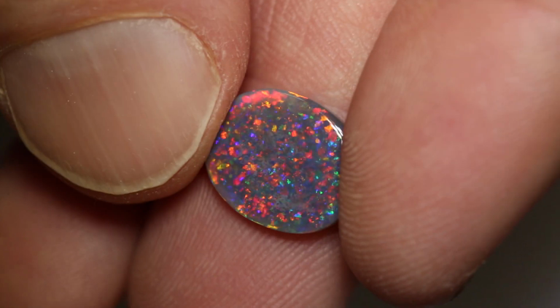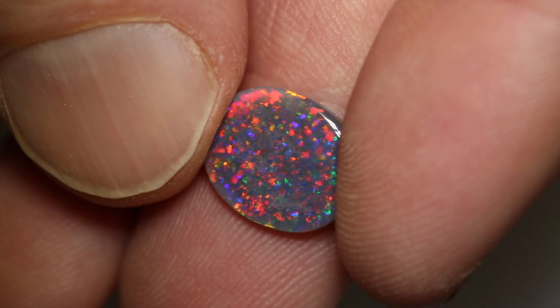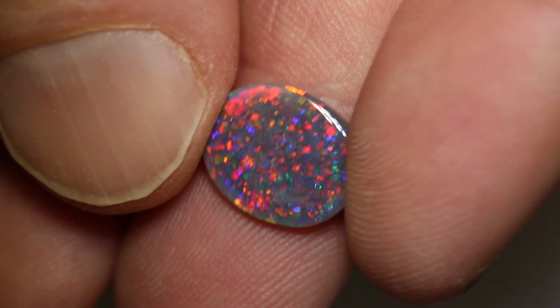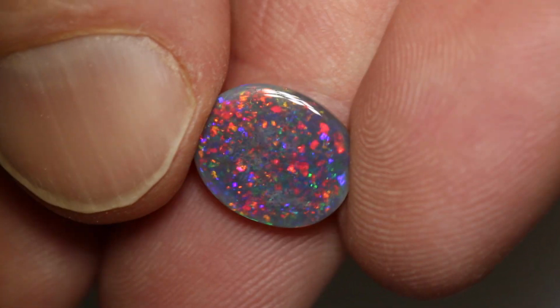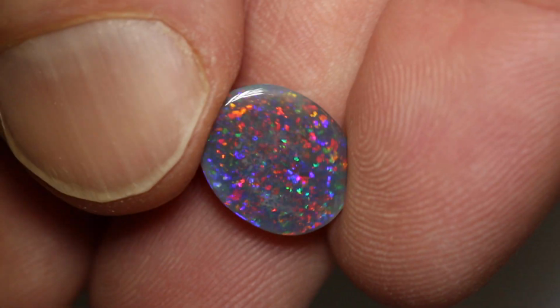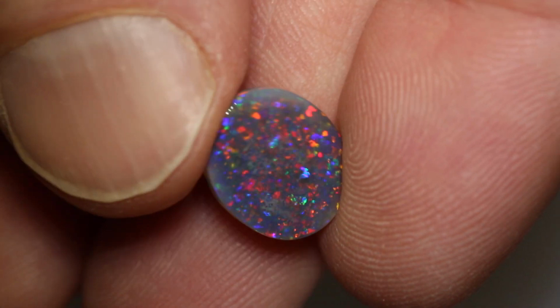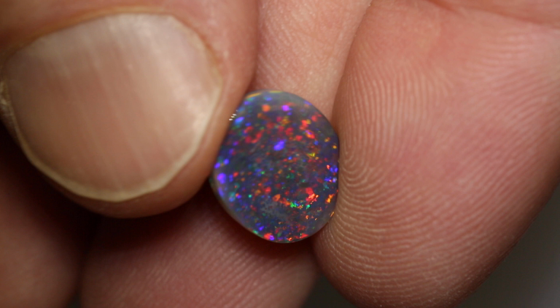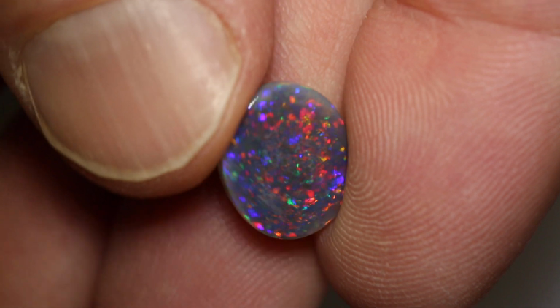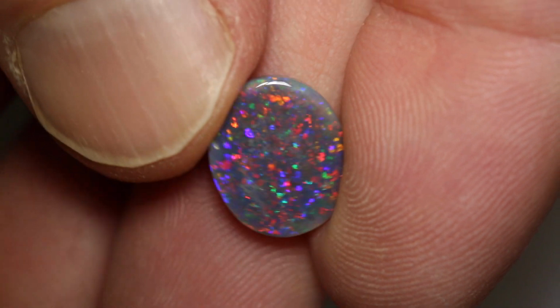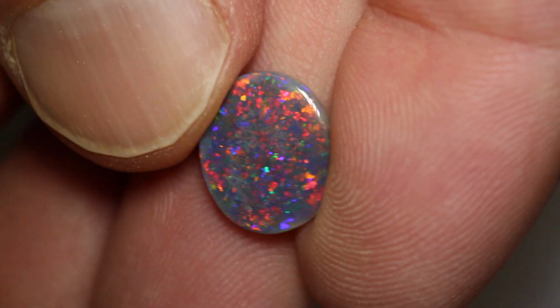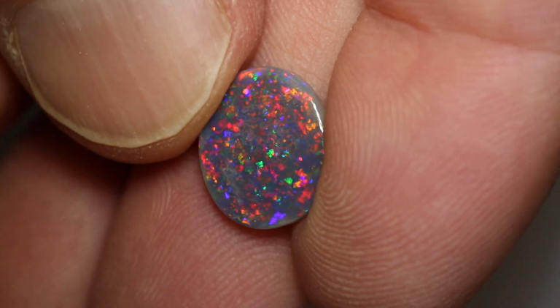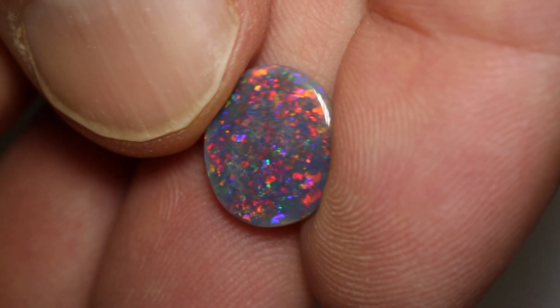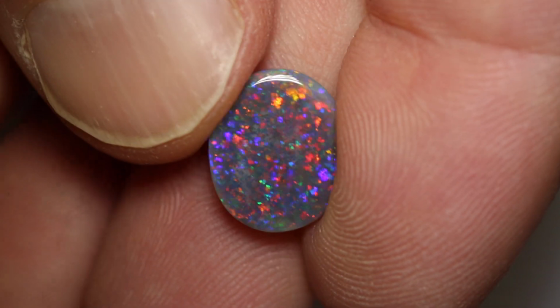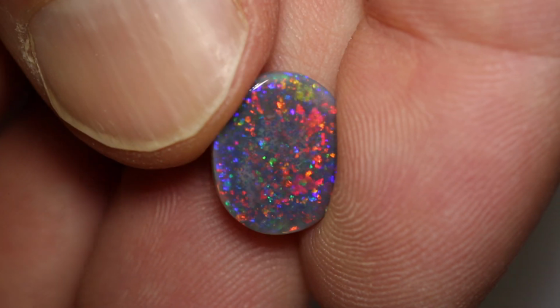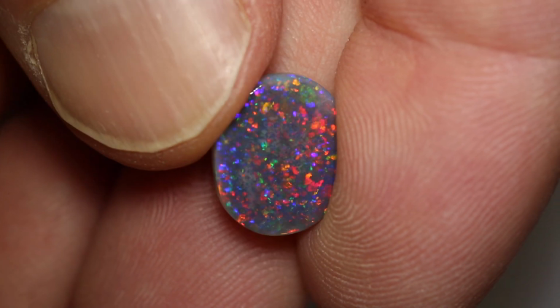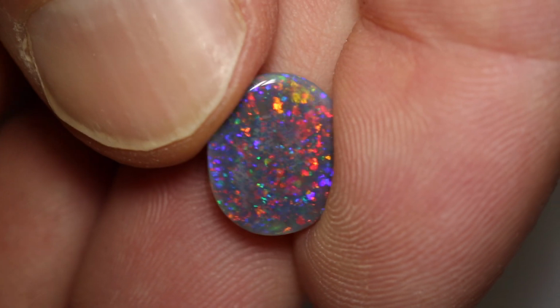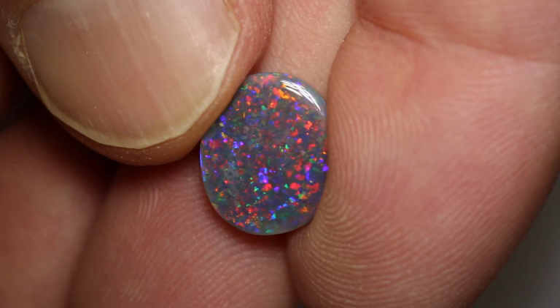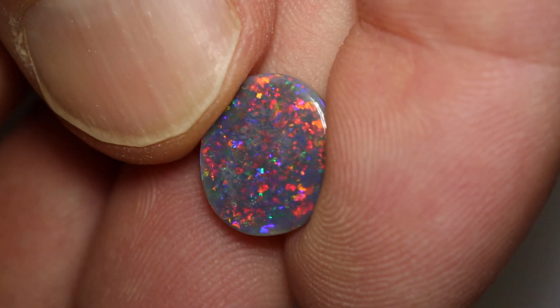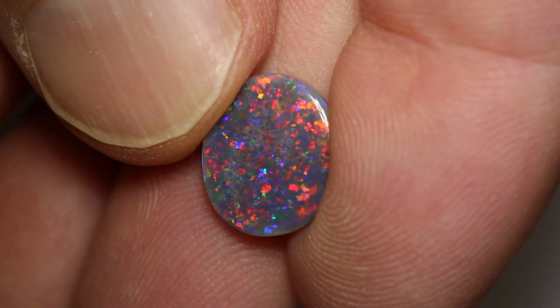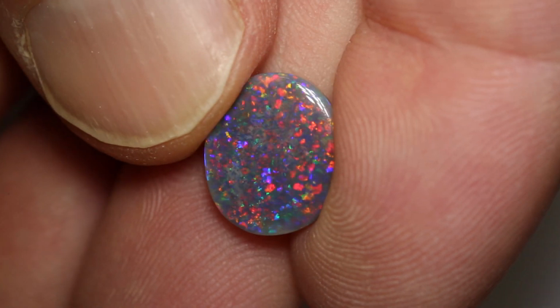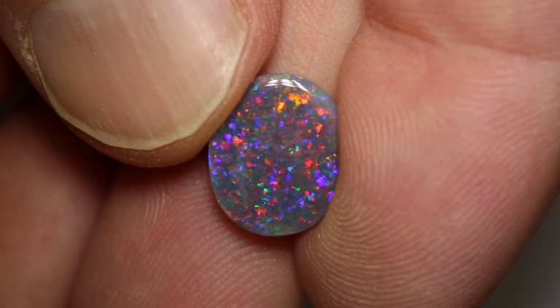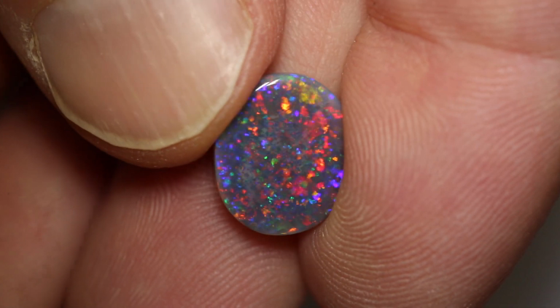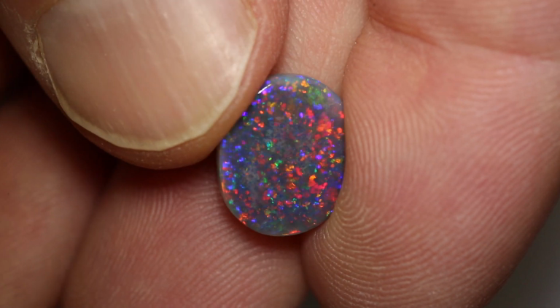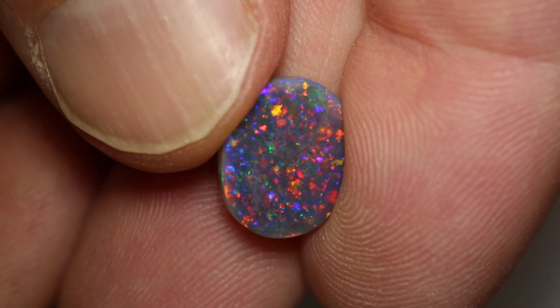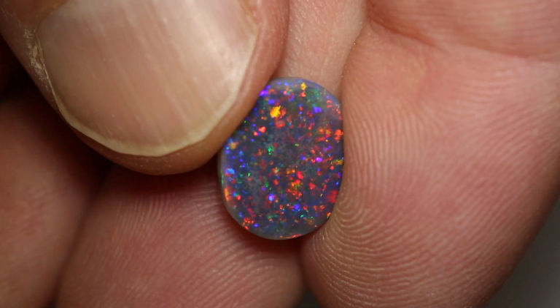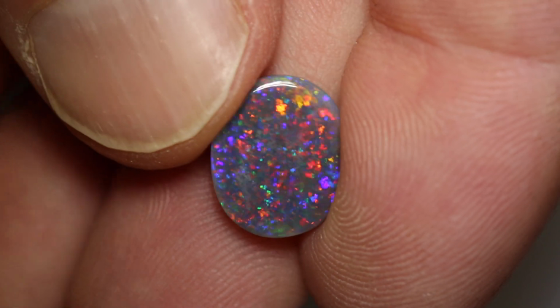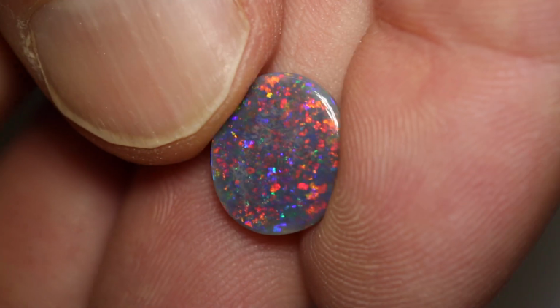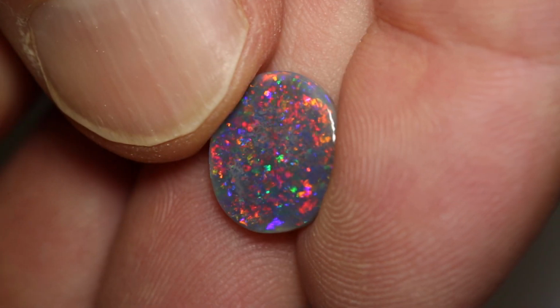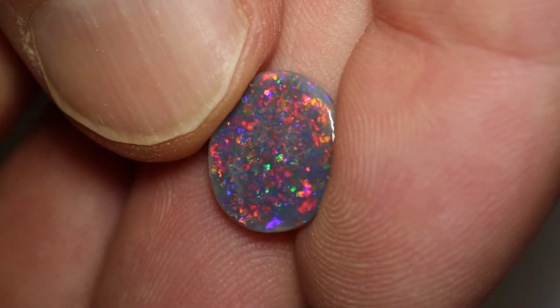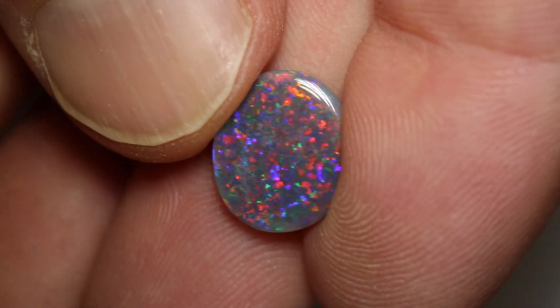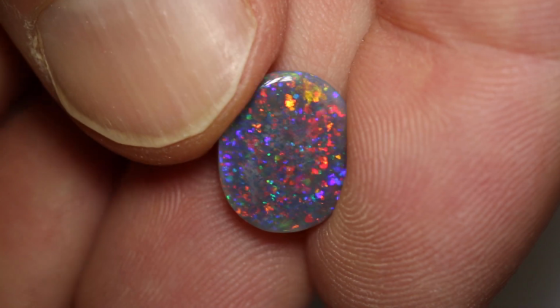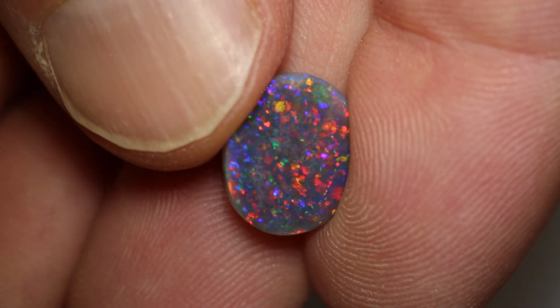Meaning it's a good ringstone. It also has a pin fire pattern.